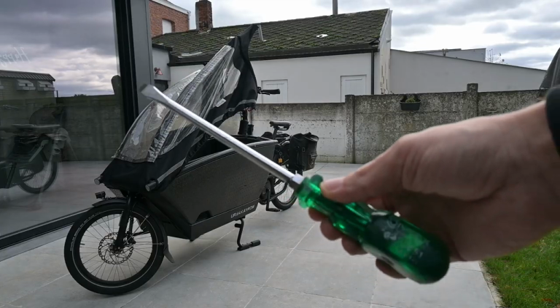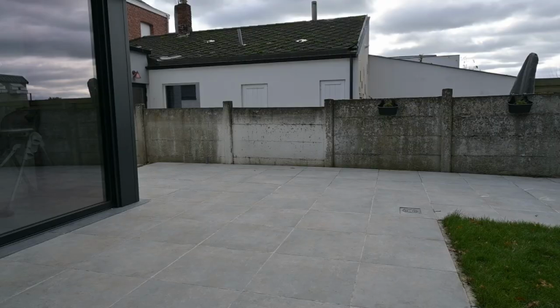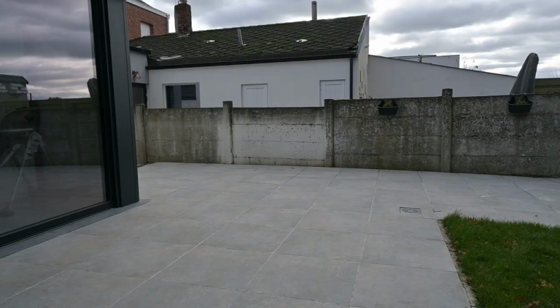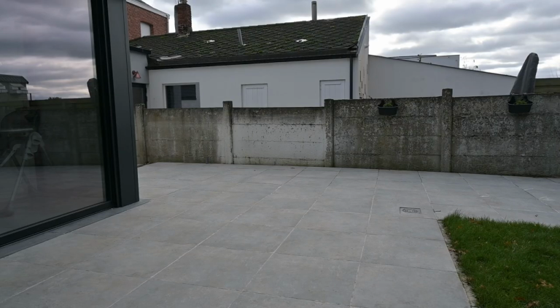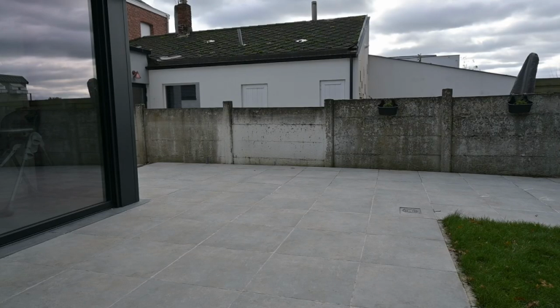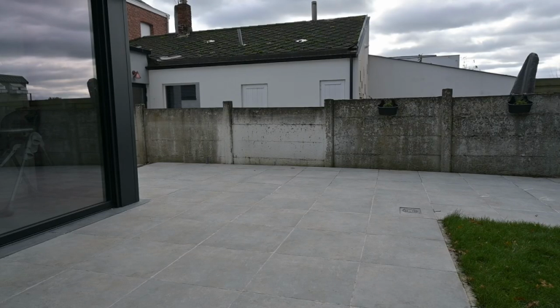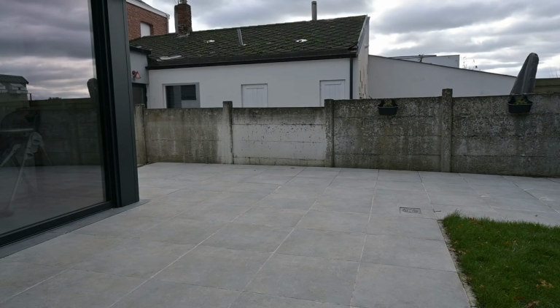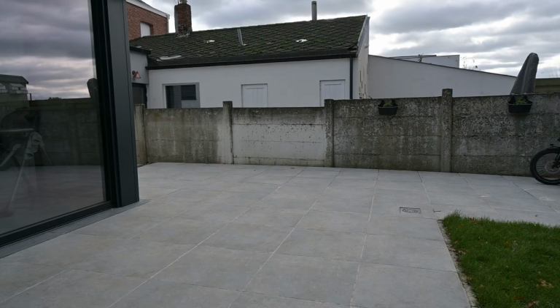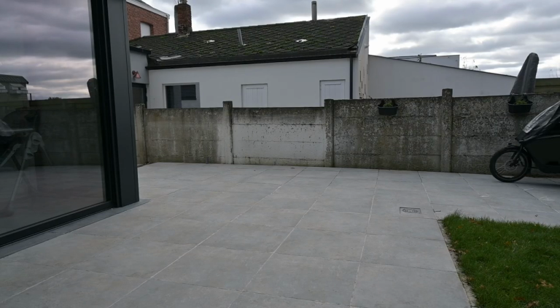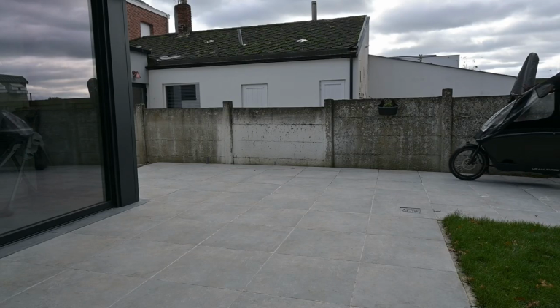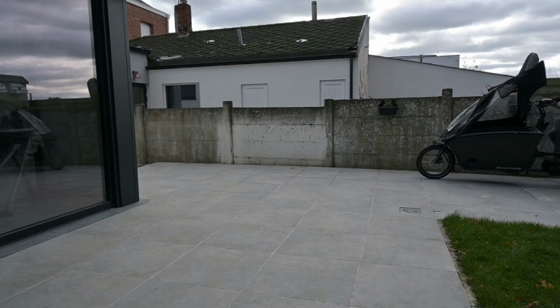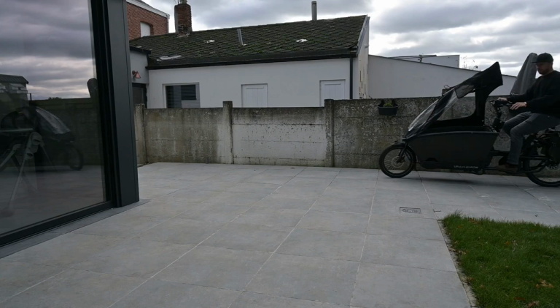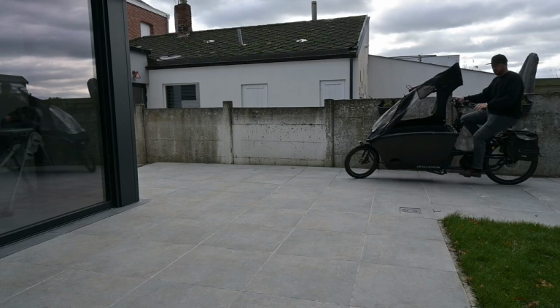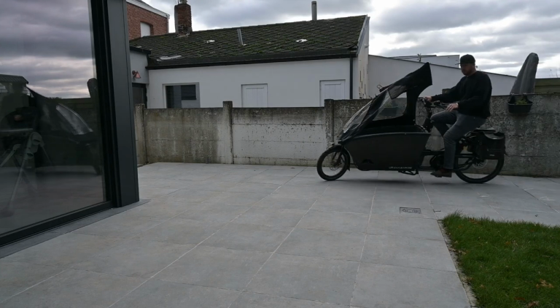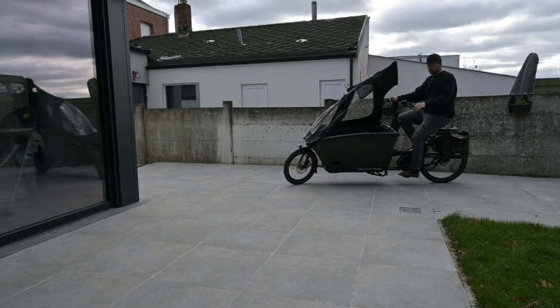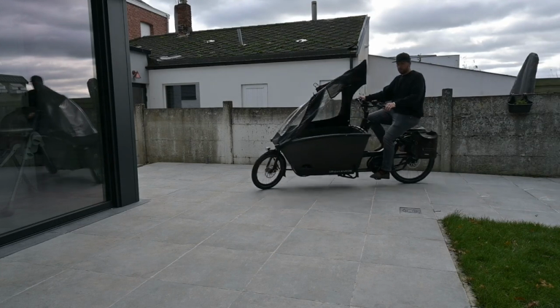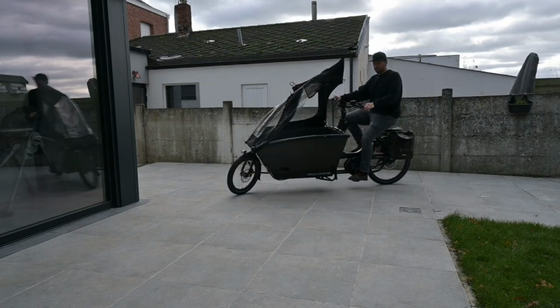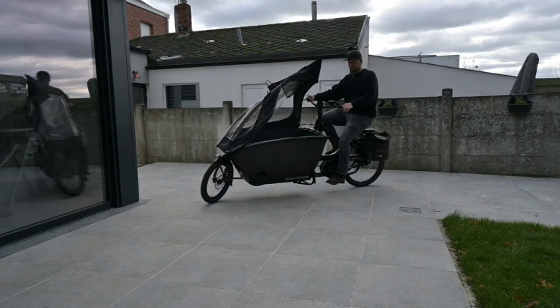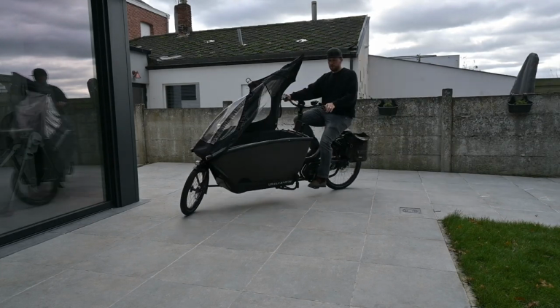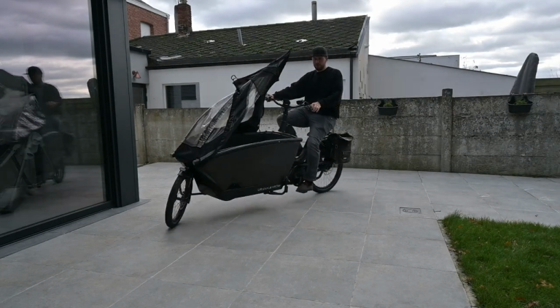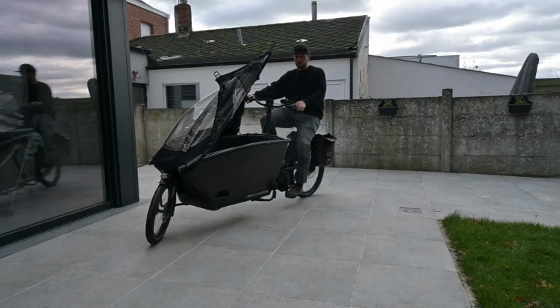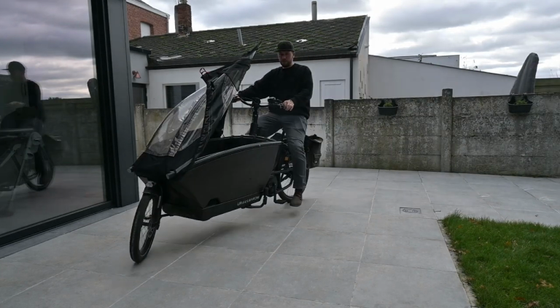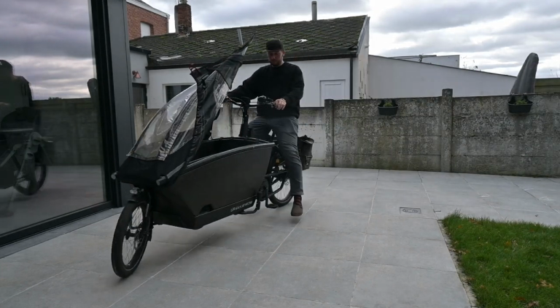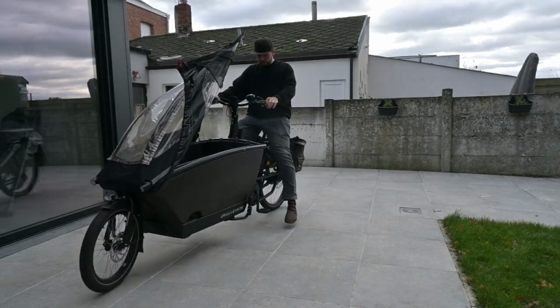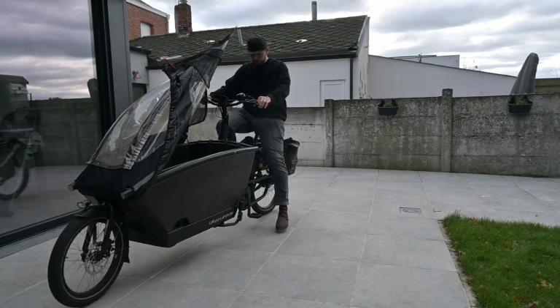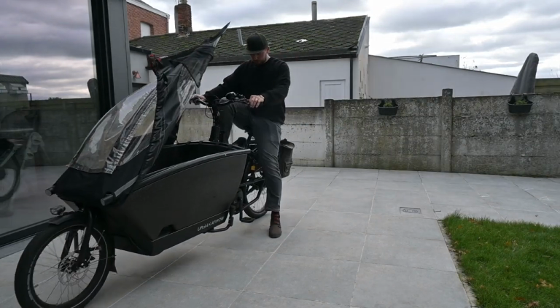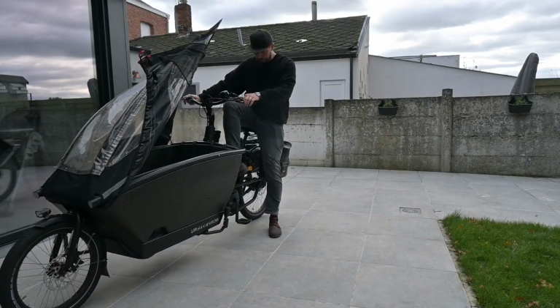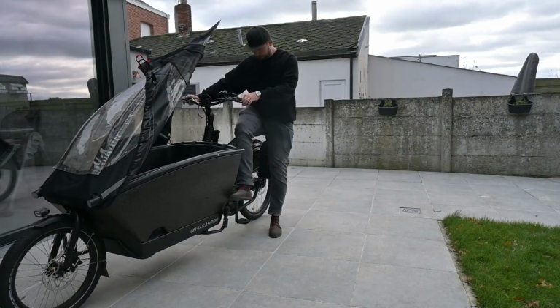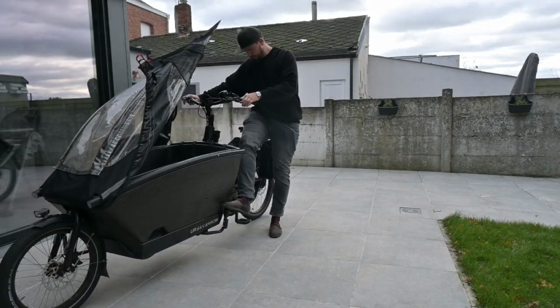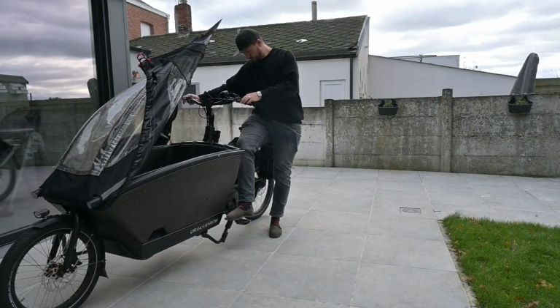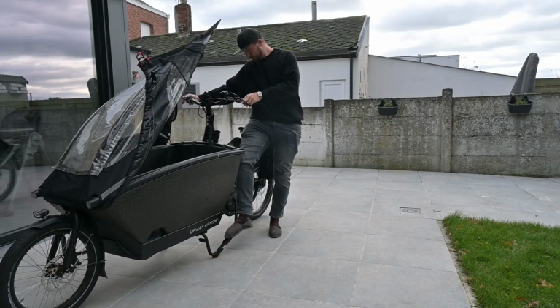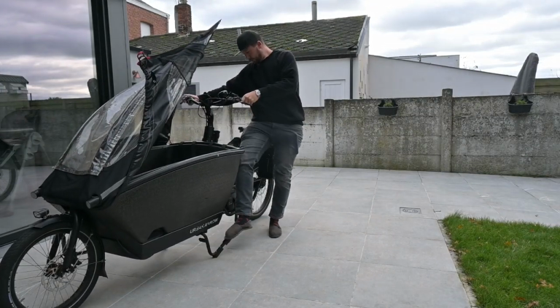Safety first folks — begin by ensuring your bike is securely positioned on a stable surface. If you have a bike stand, even better.